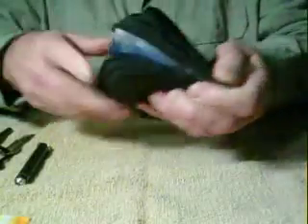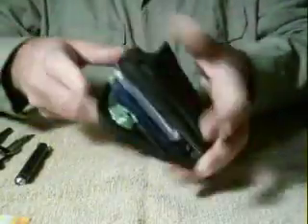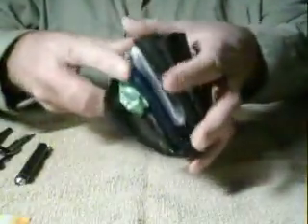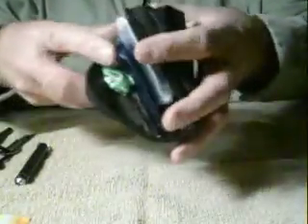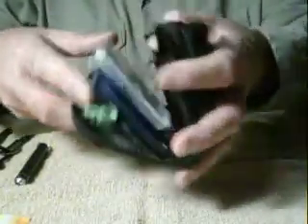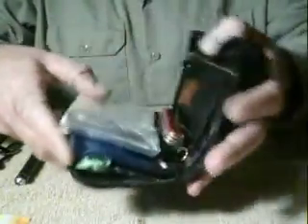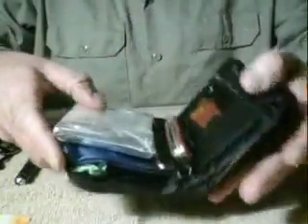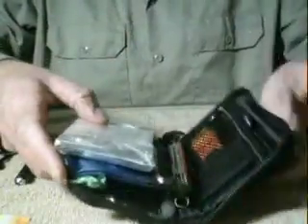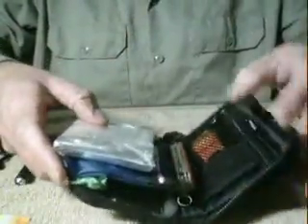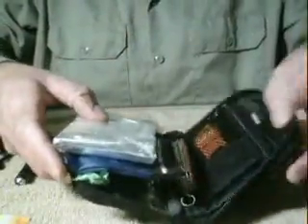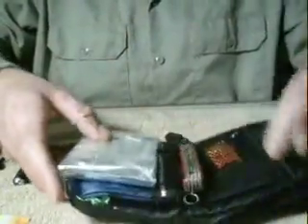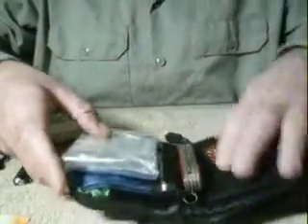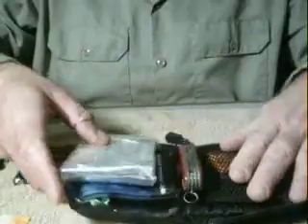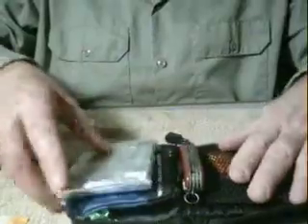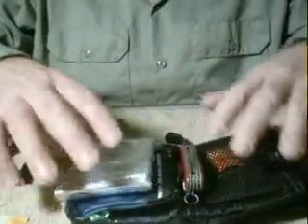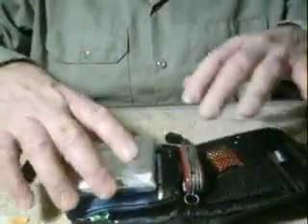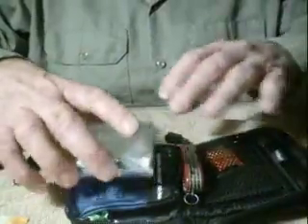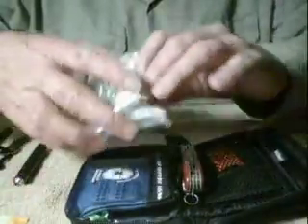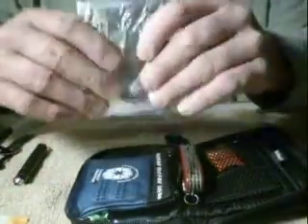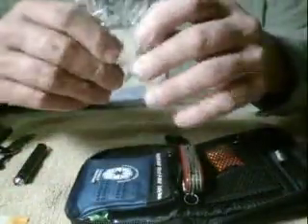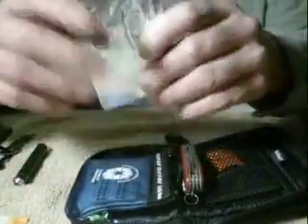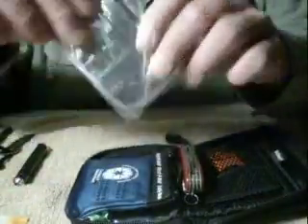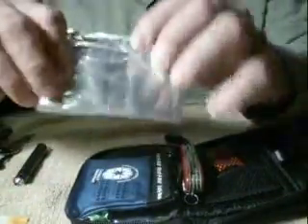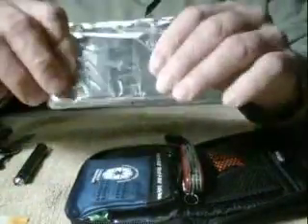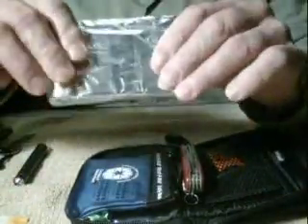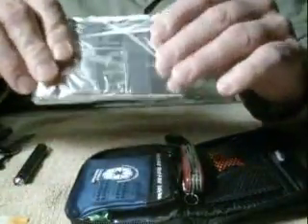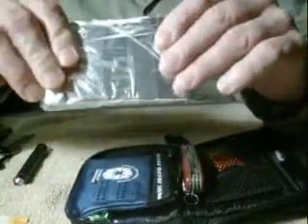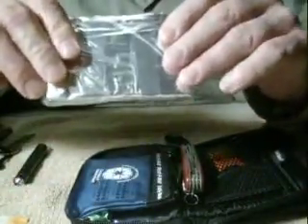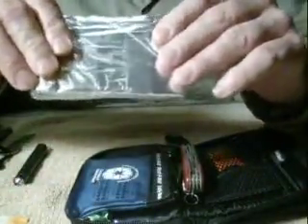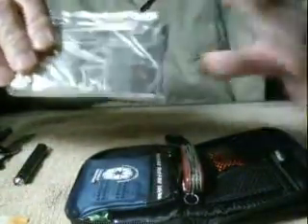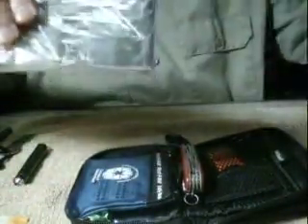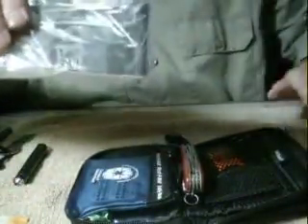This inside pack is going to go real fast. I've got a survival blanket.